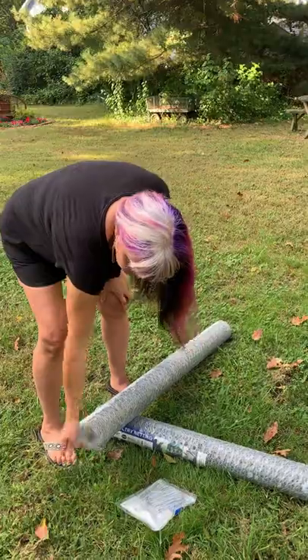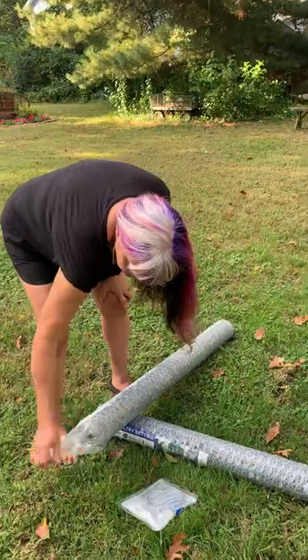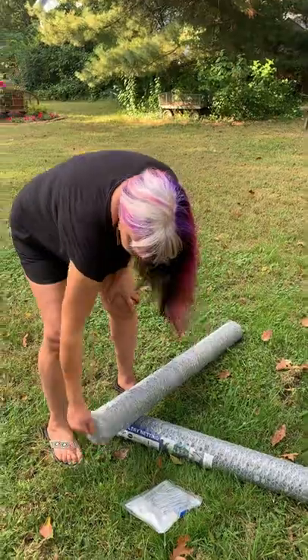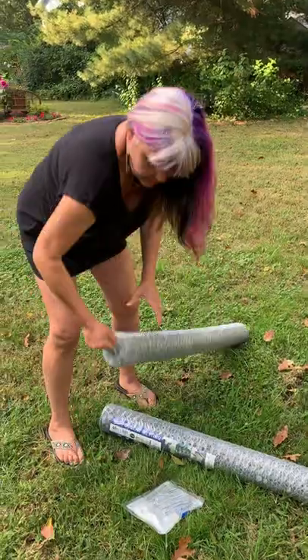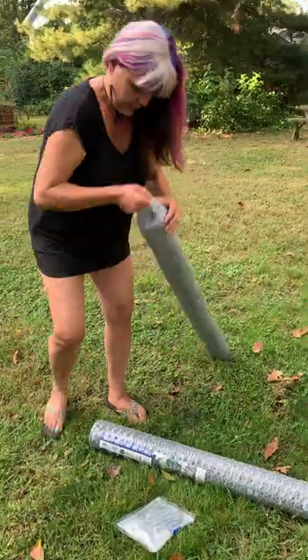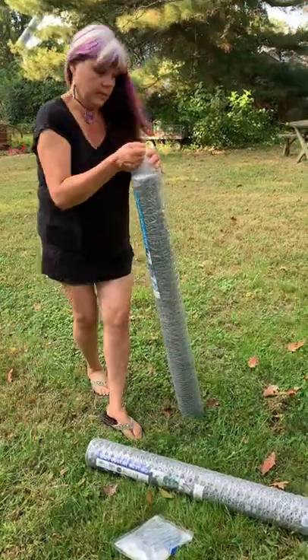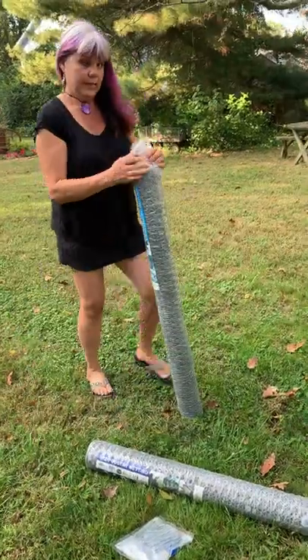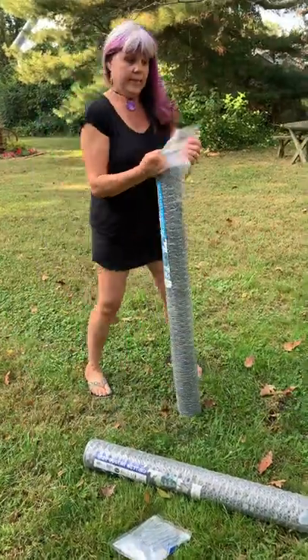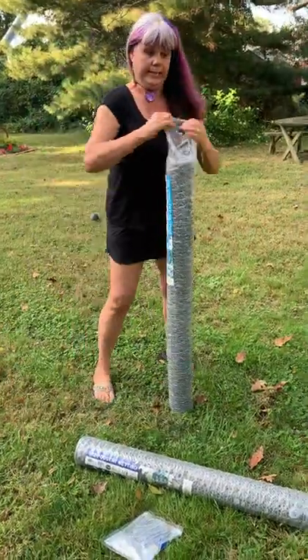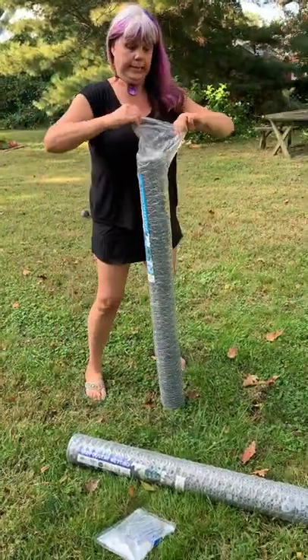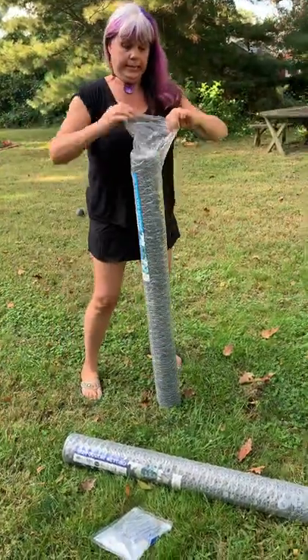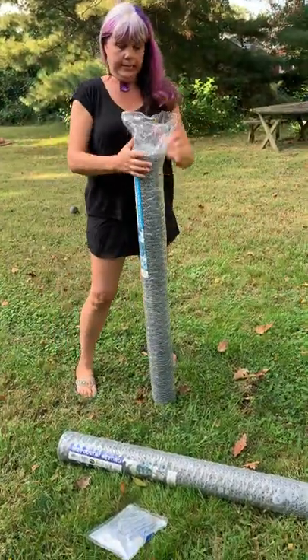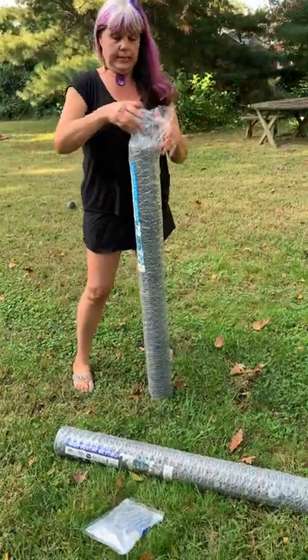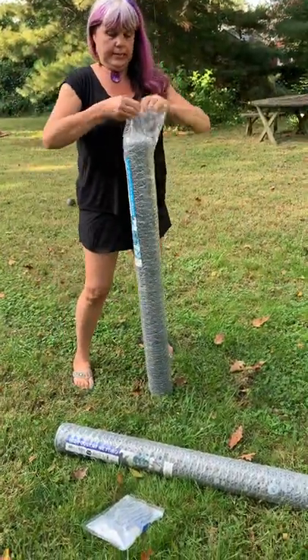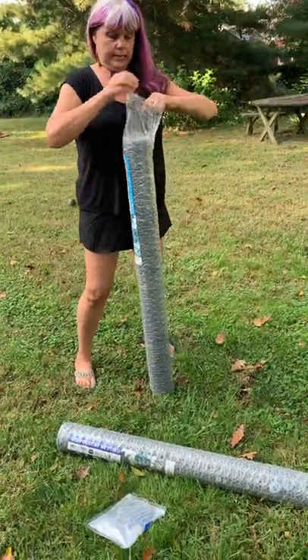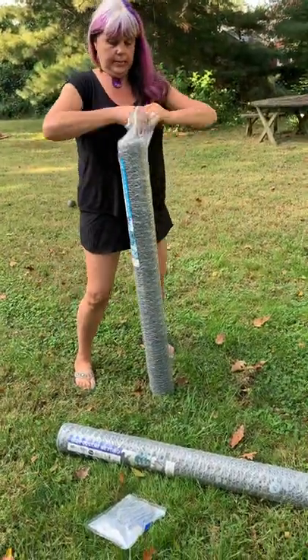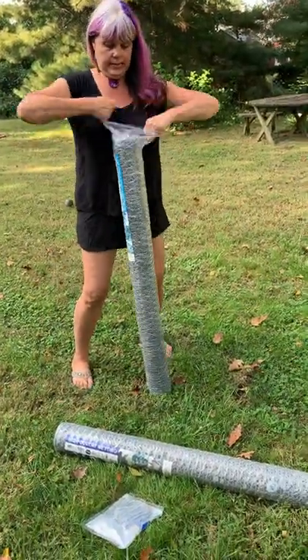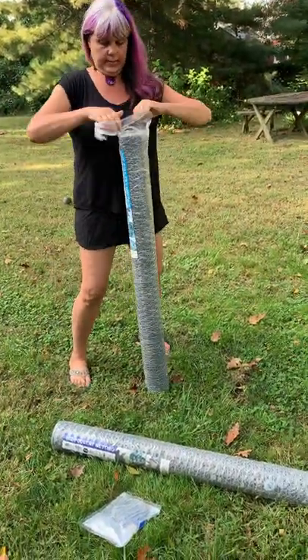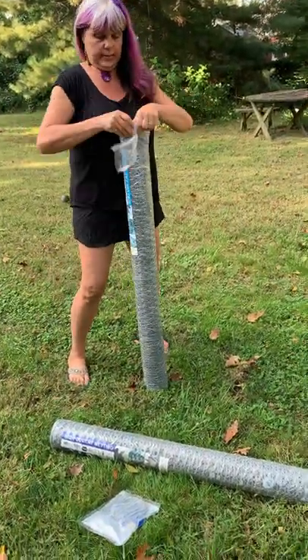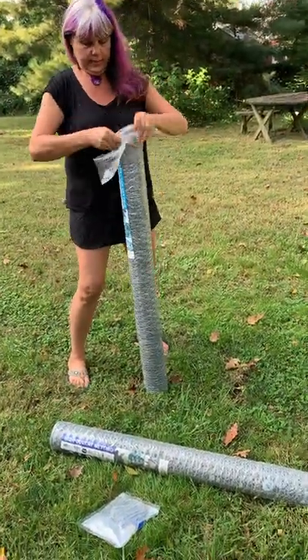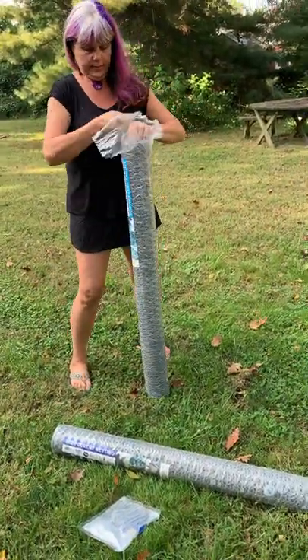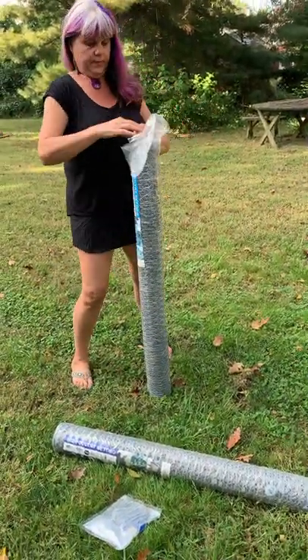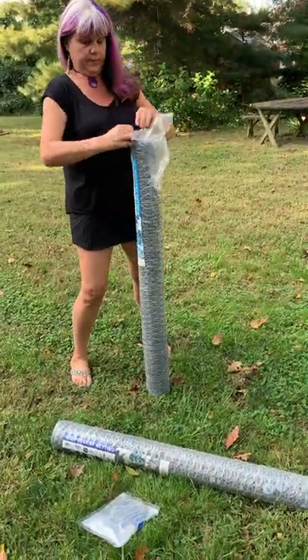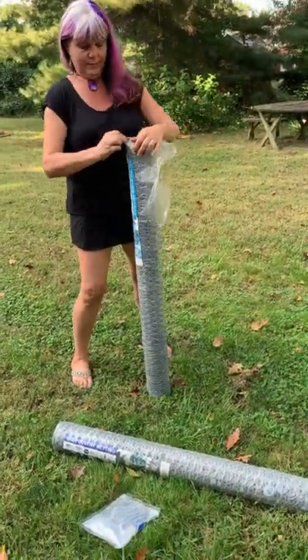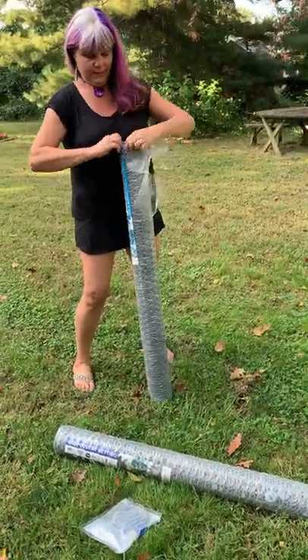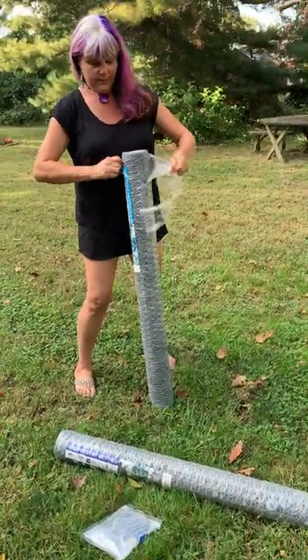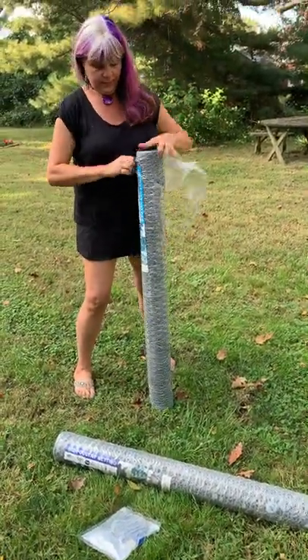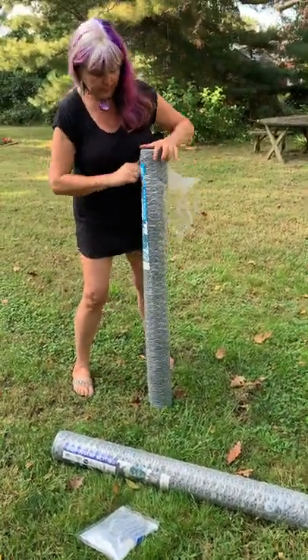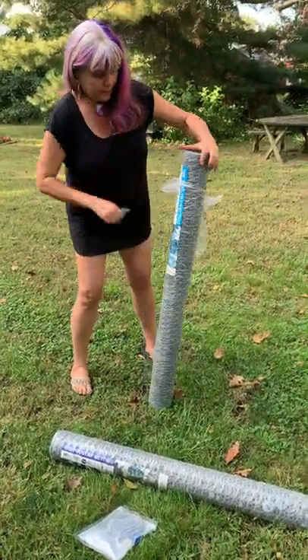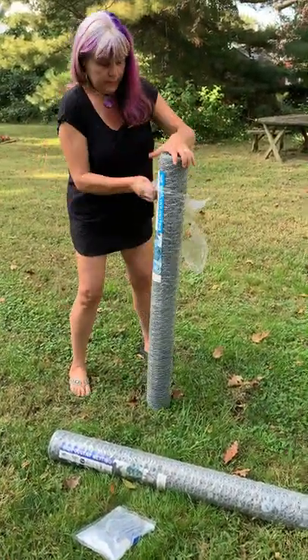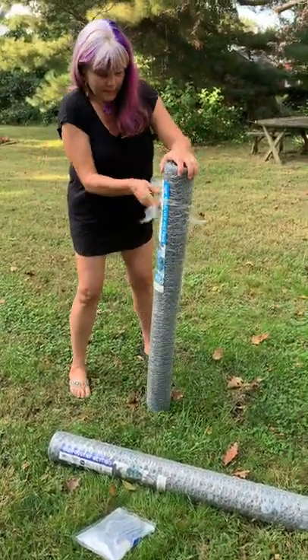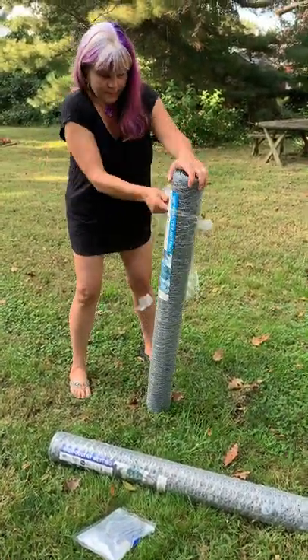I've been wanting to make these sculptures for years. I'm finally doing it and I'm going to show you how.